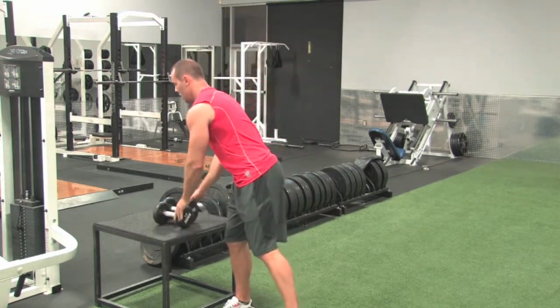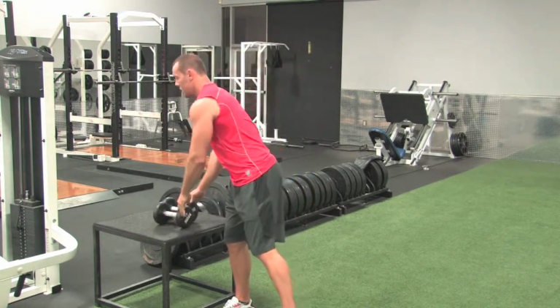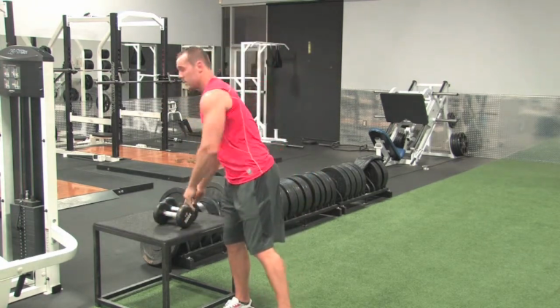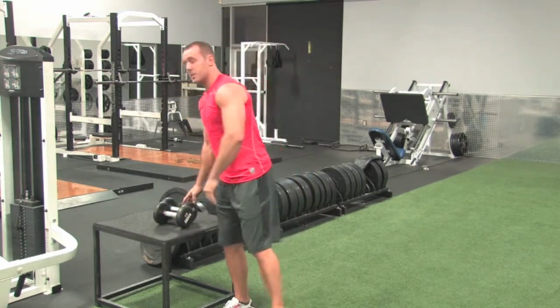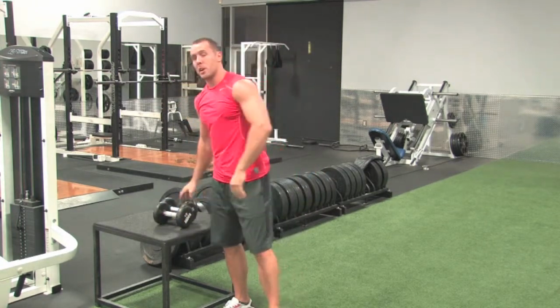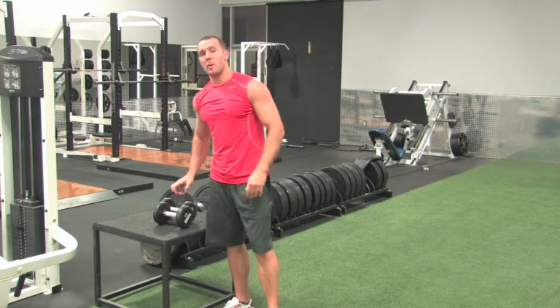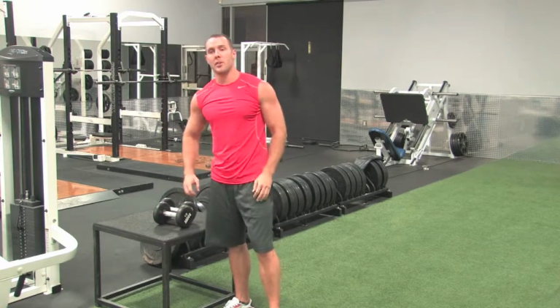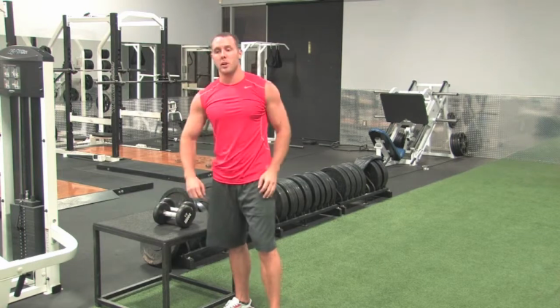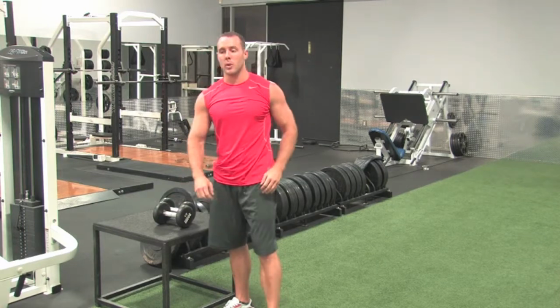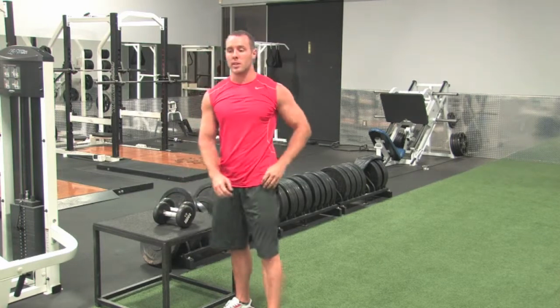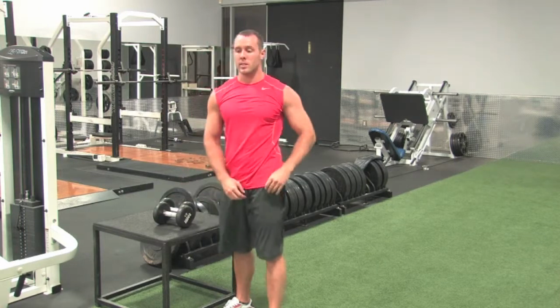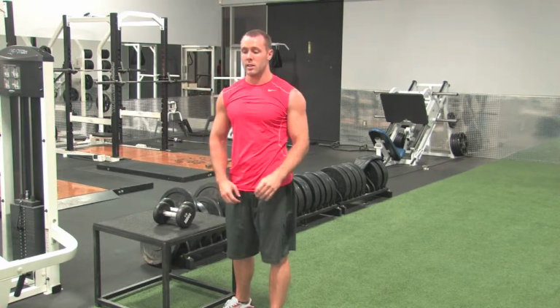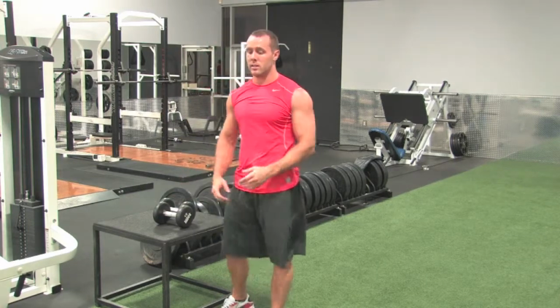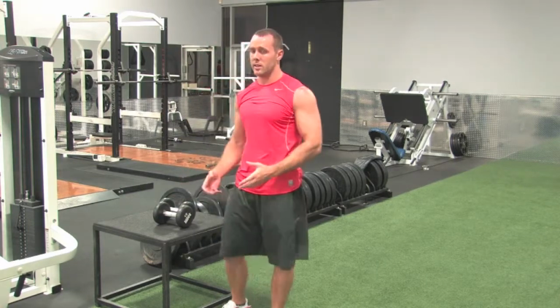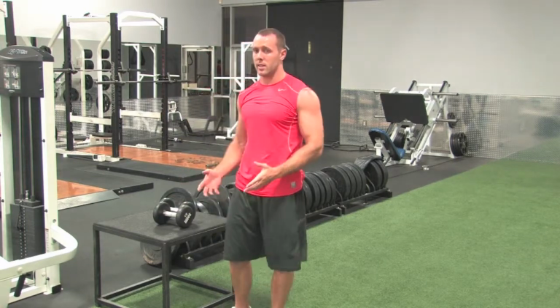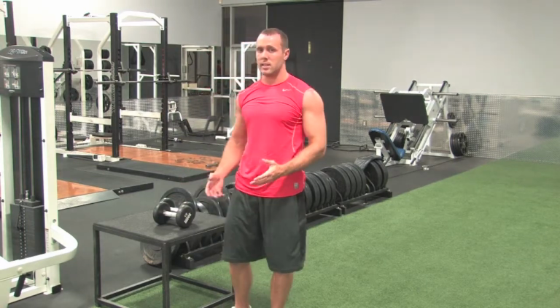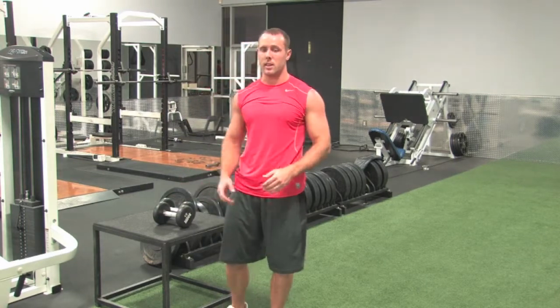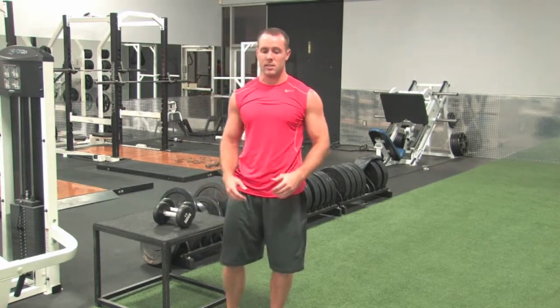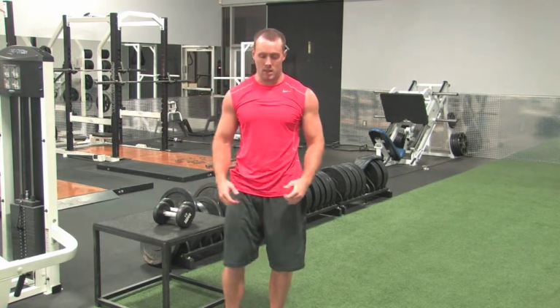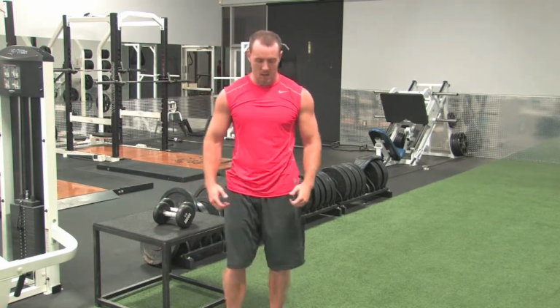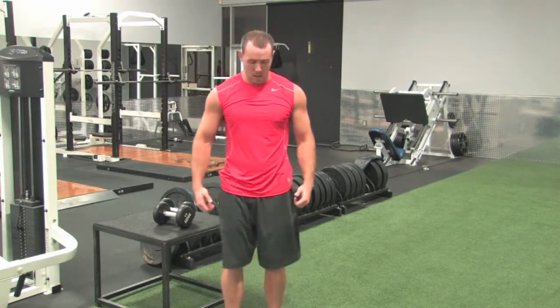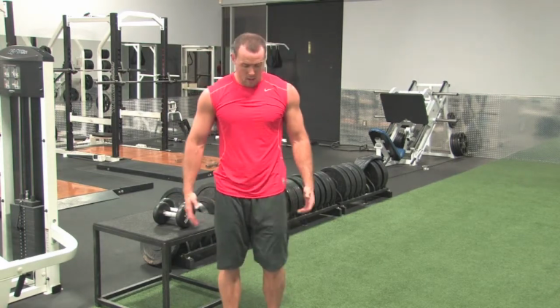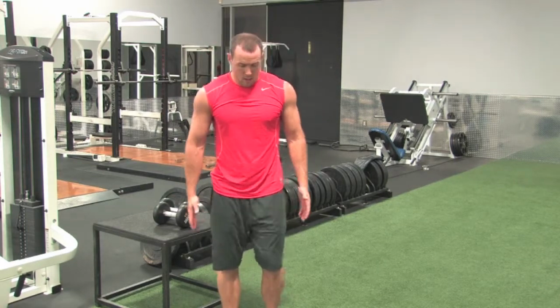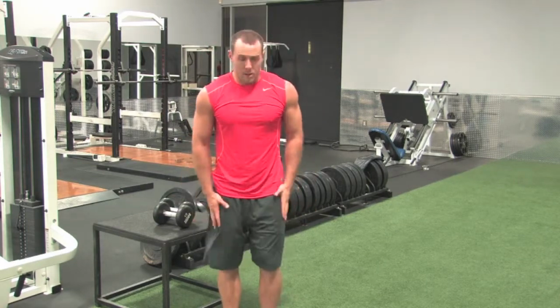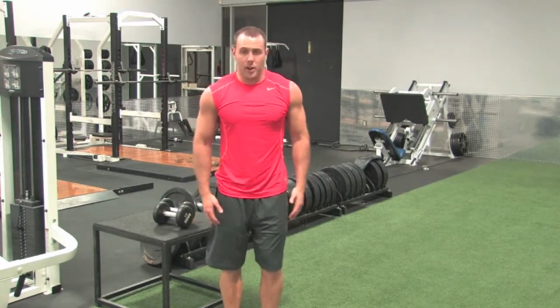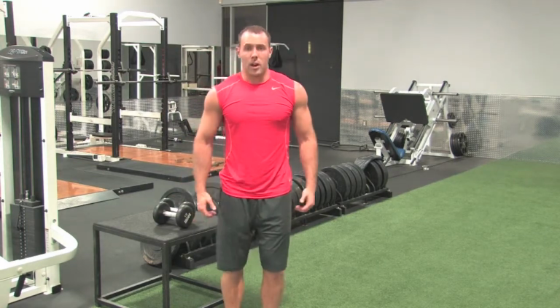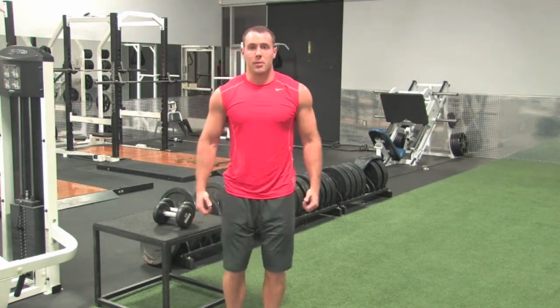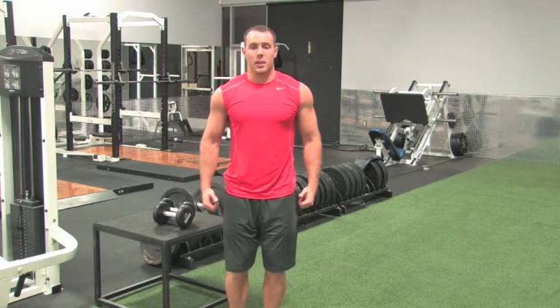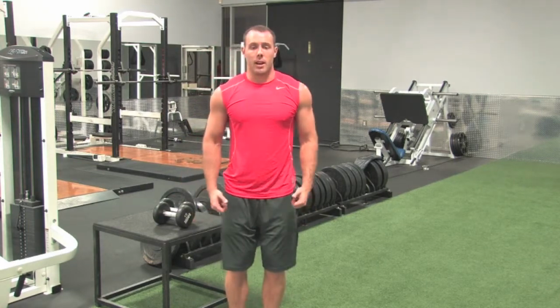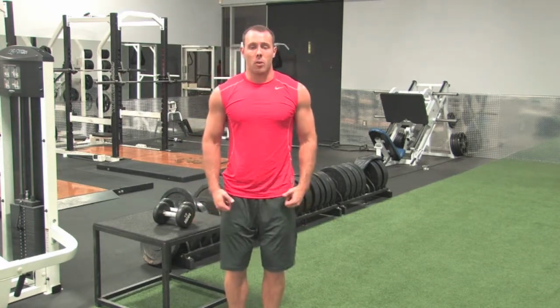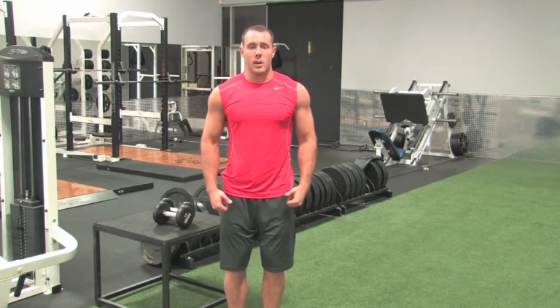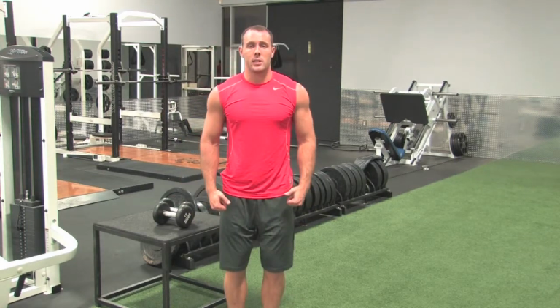This is a dumbbell T-raise, just like it sounds, starting off with the lateral raise.